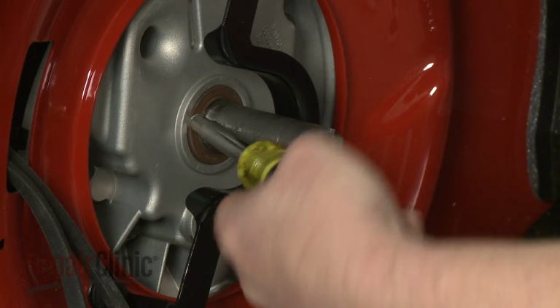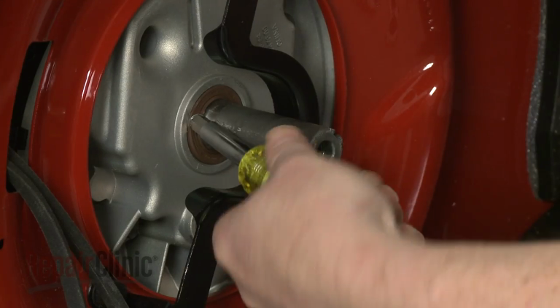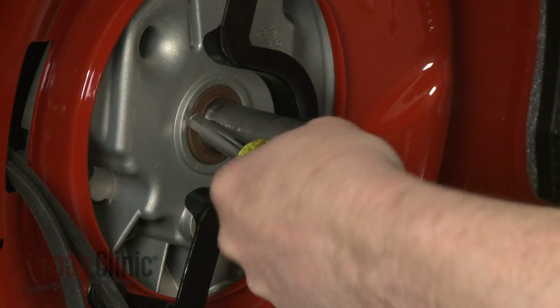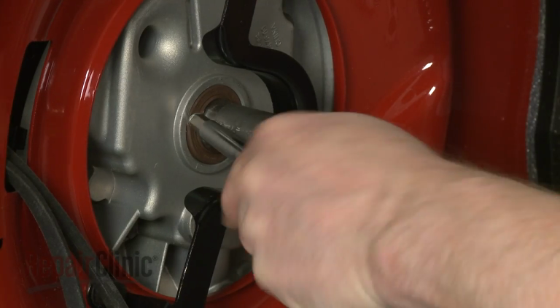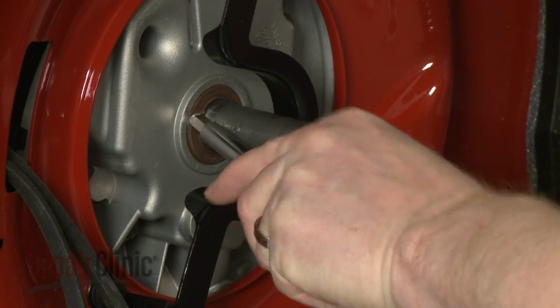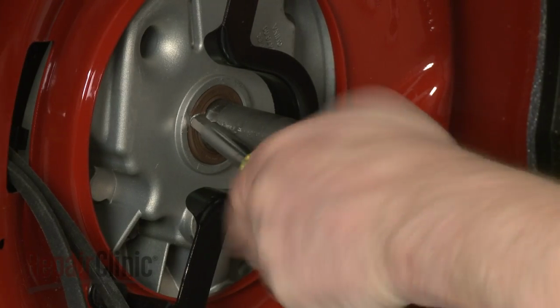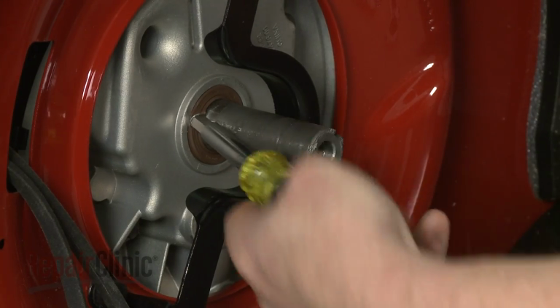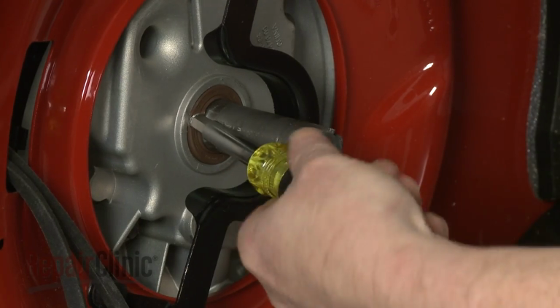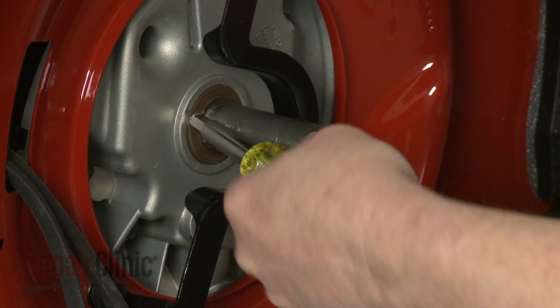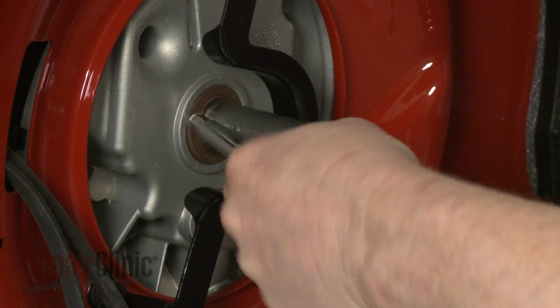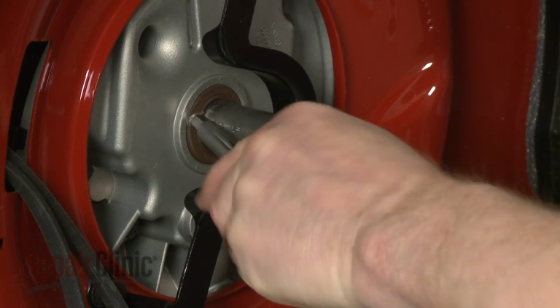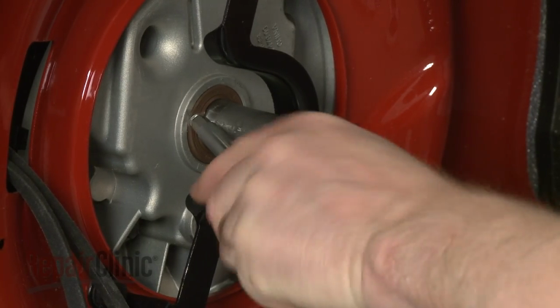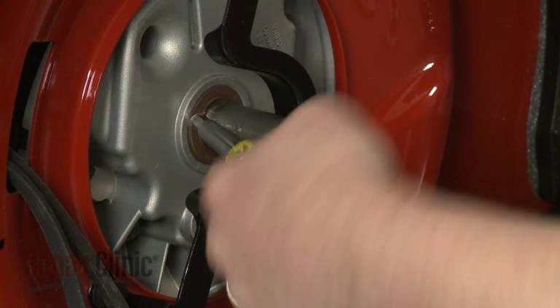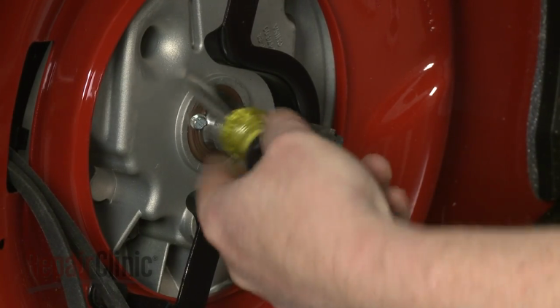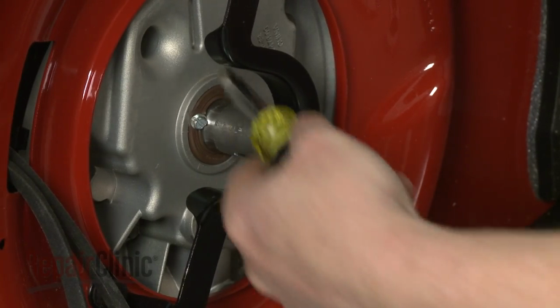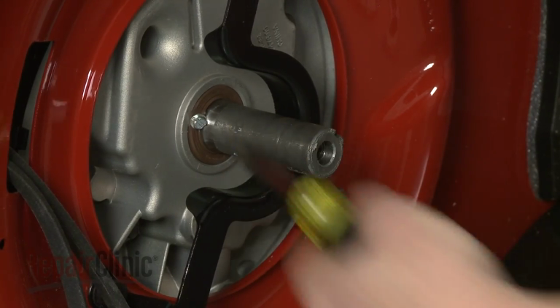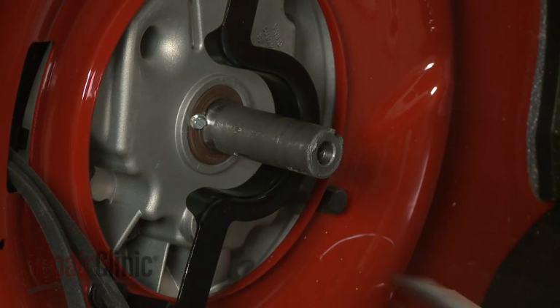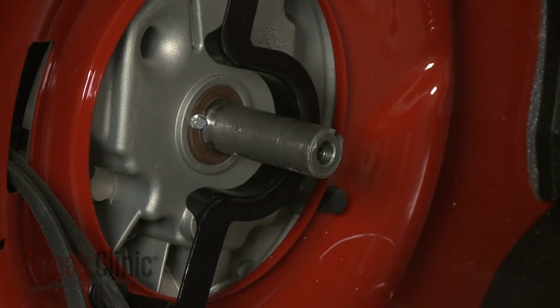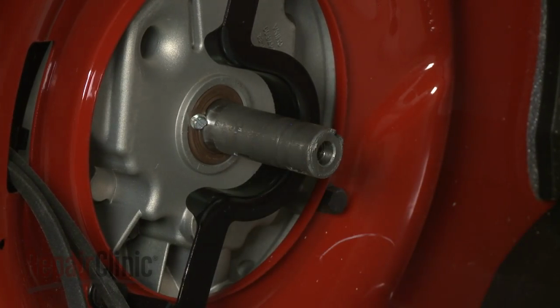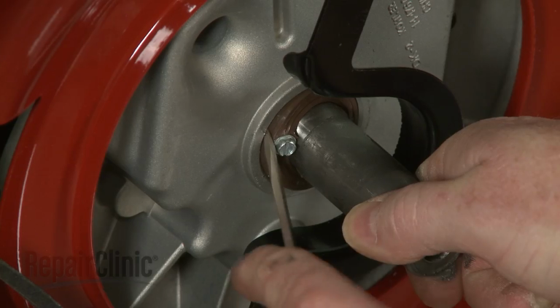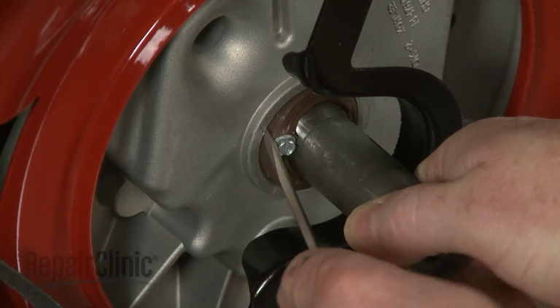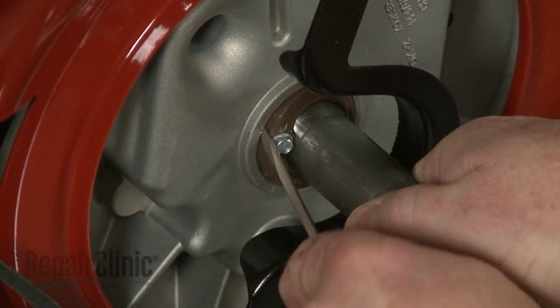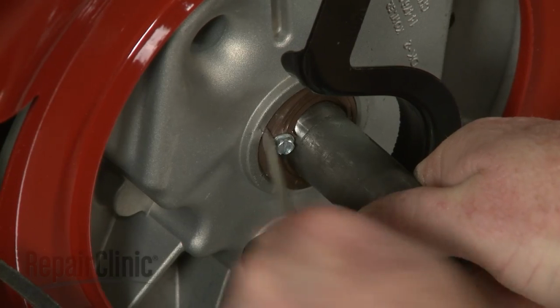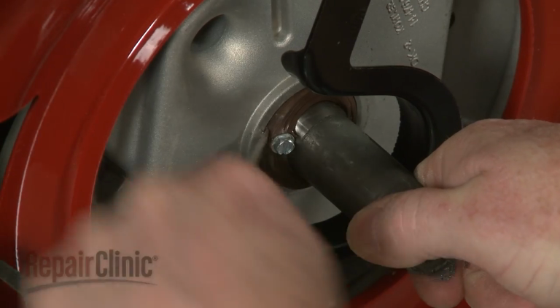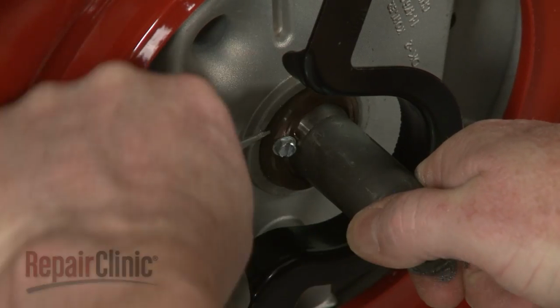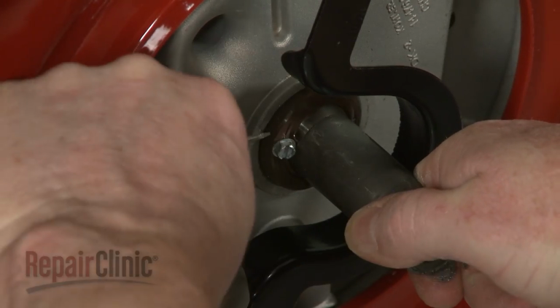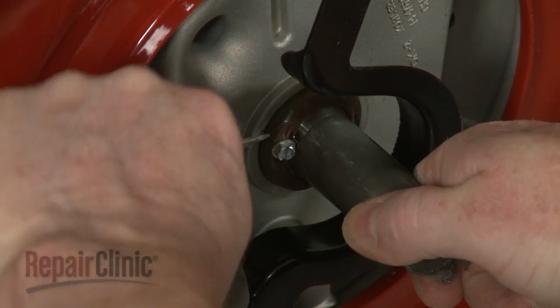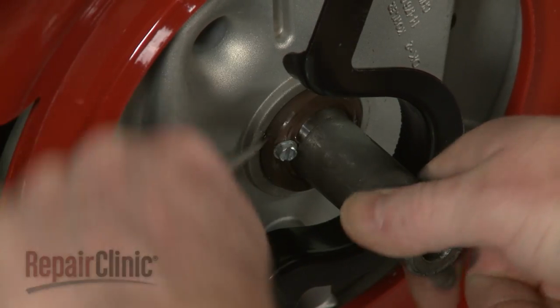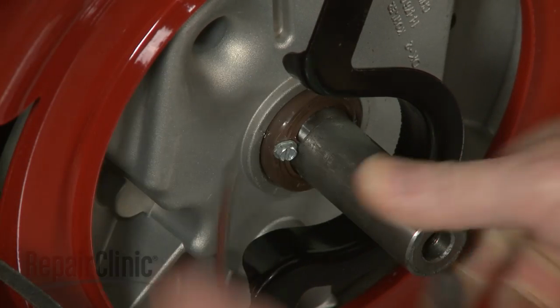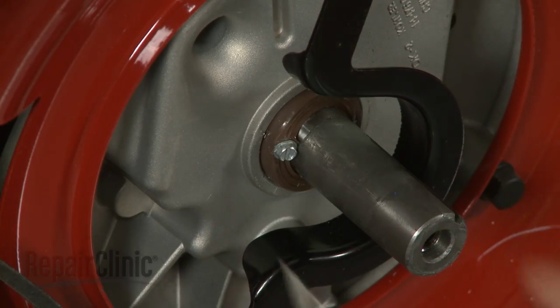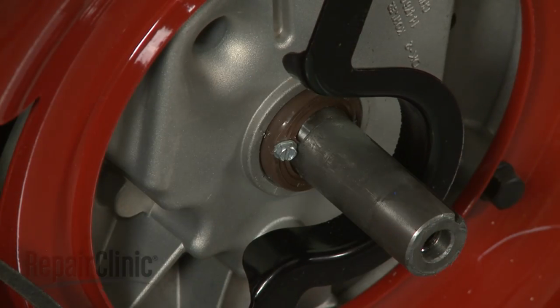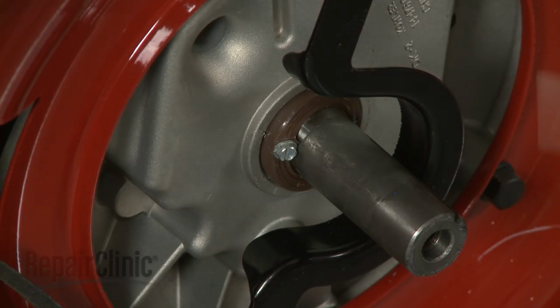Insert a screw into the hole and use it to help pry out the old seal.